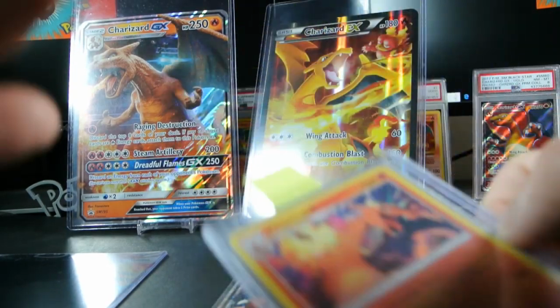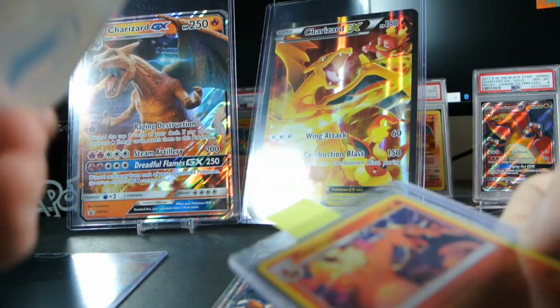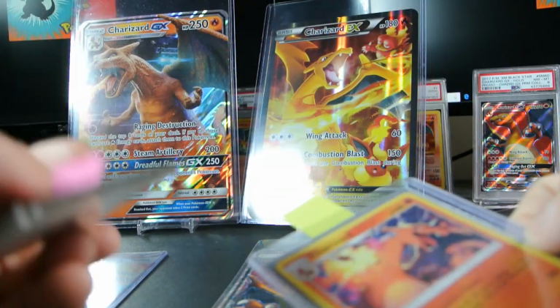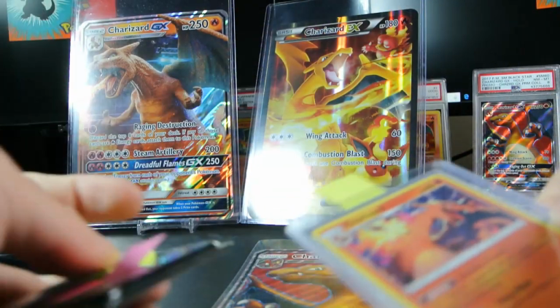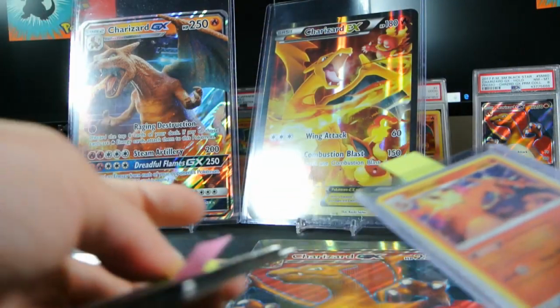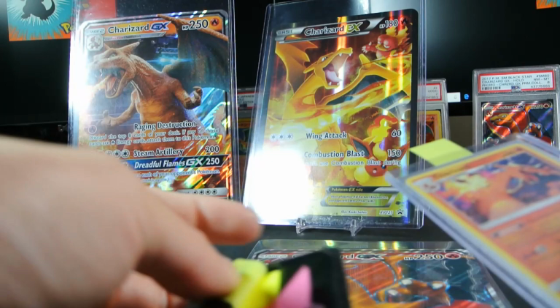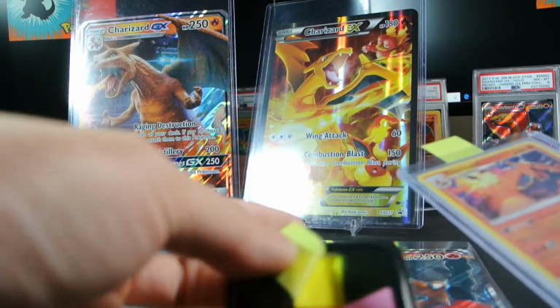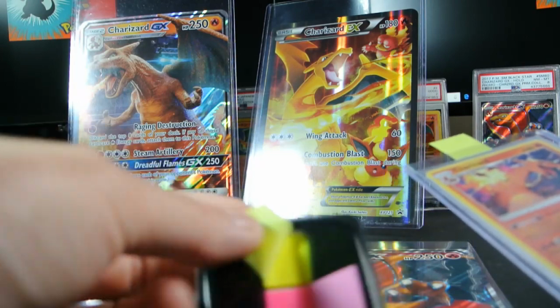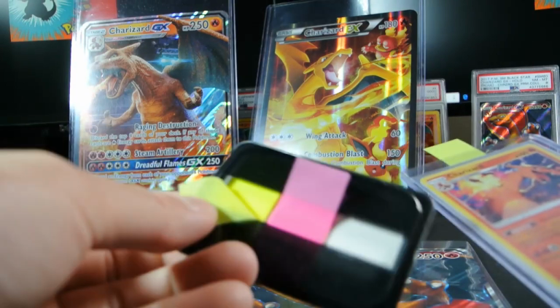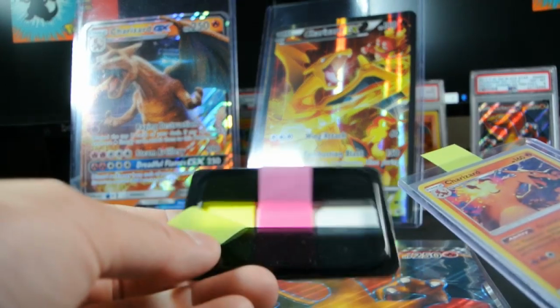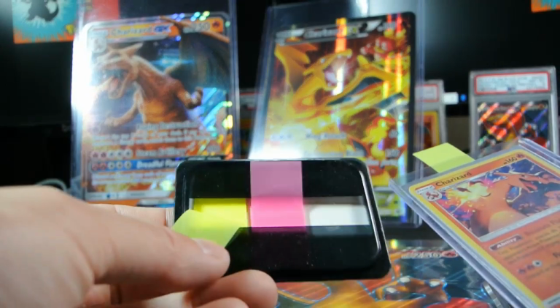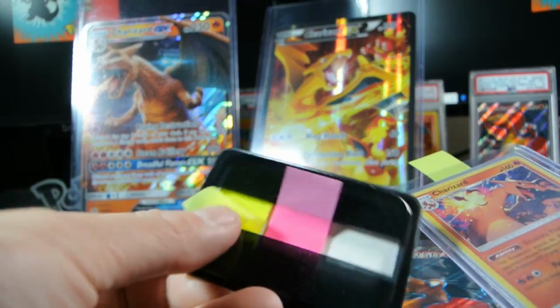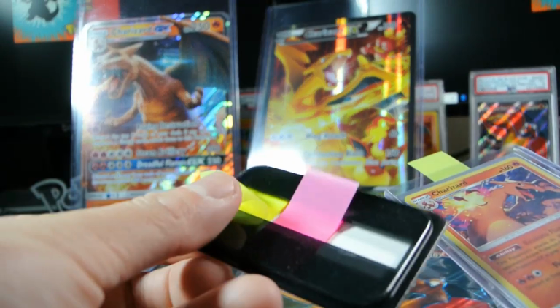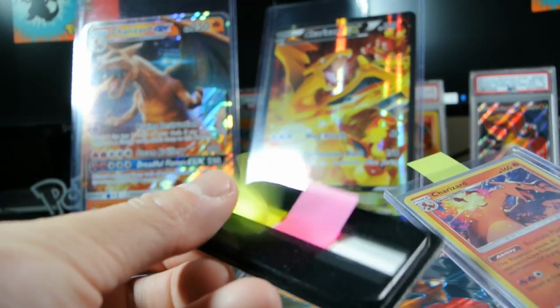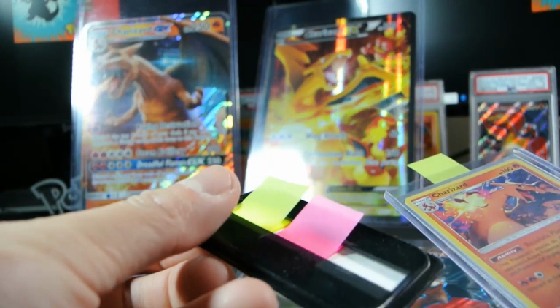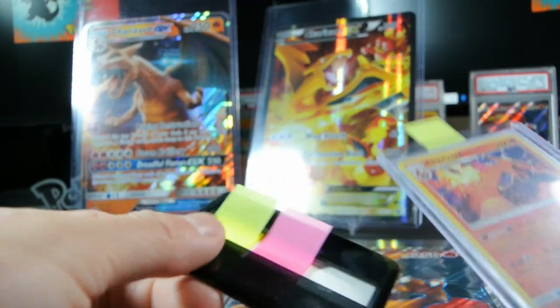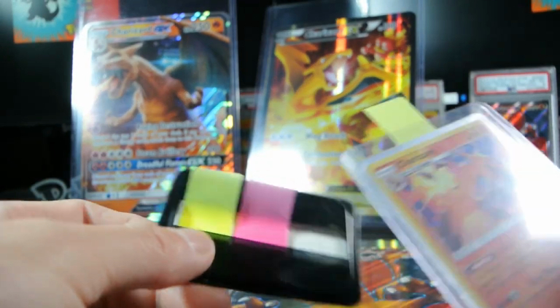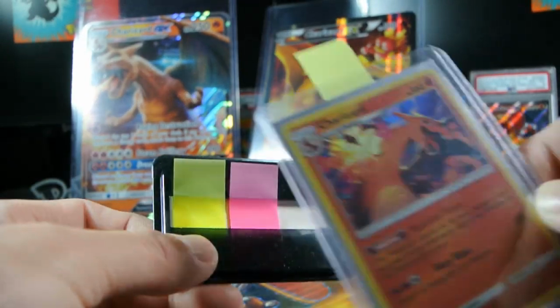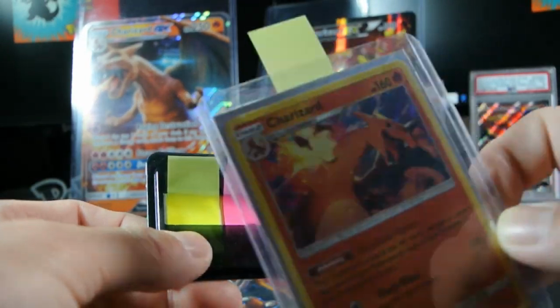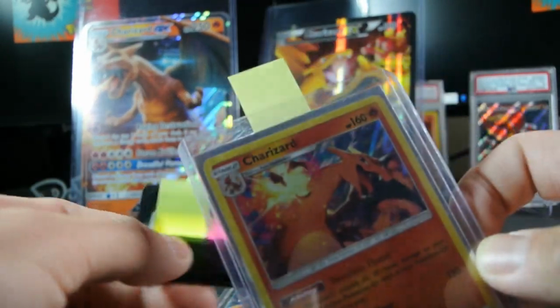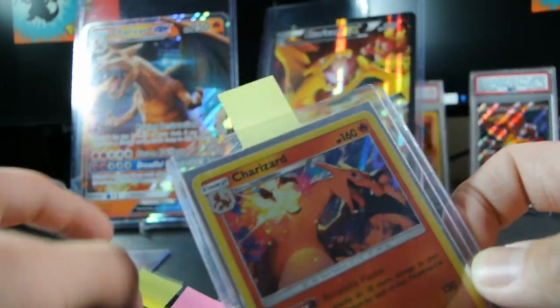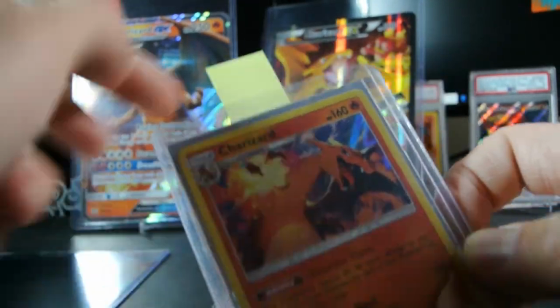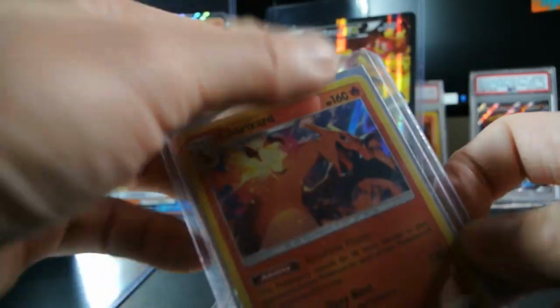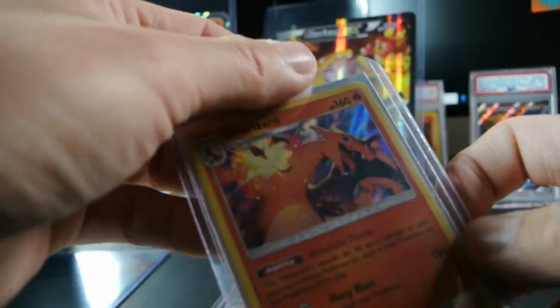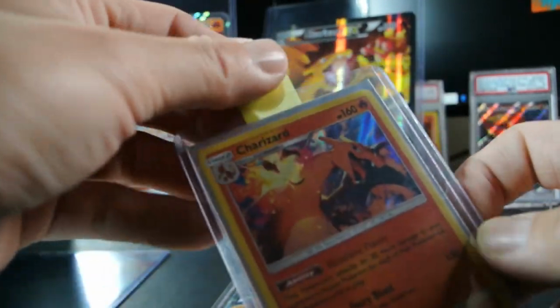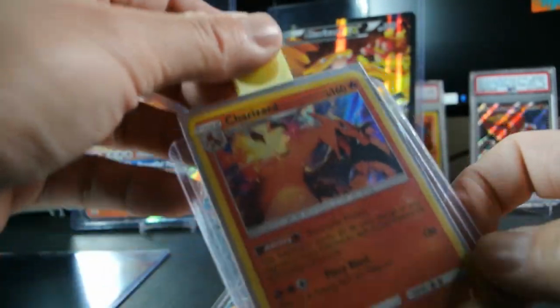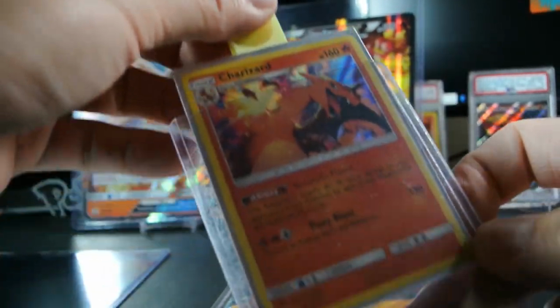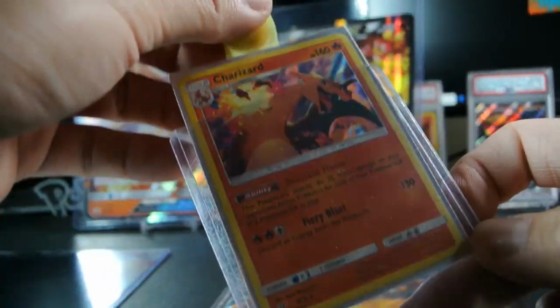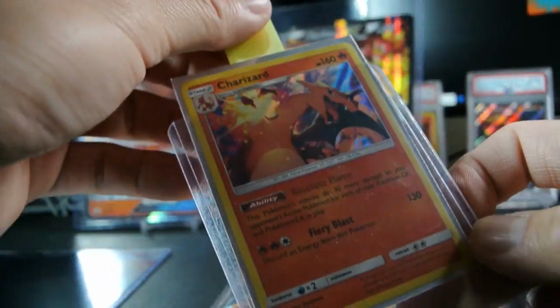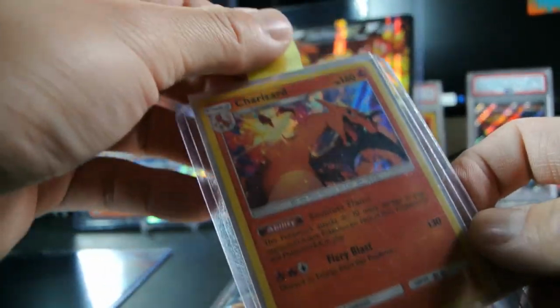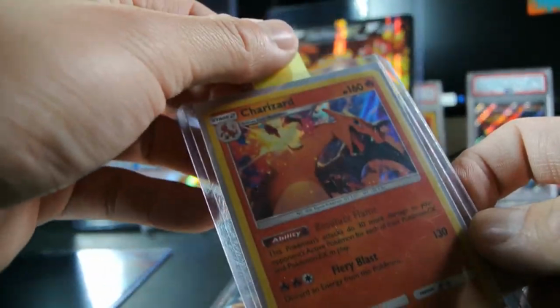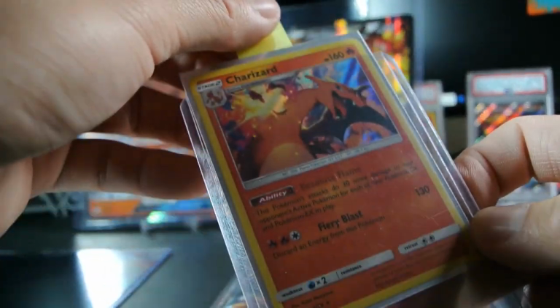You can pick those up at the dollar store — just stick them in so they're easier to take out and put back in.